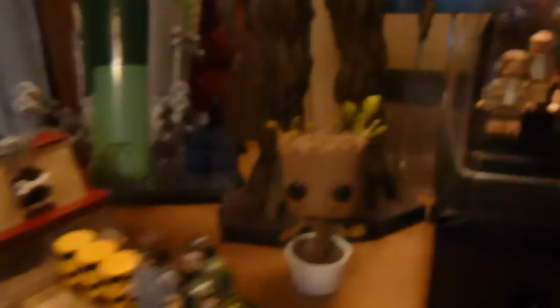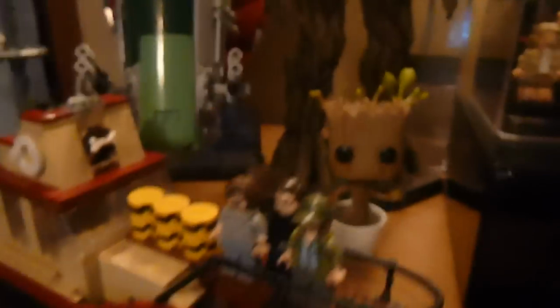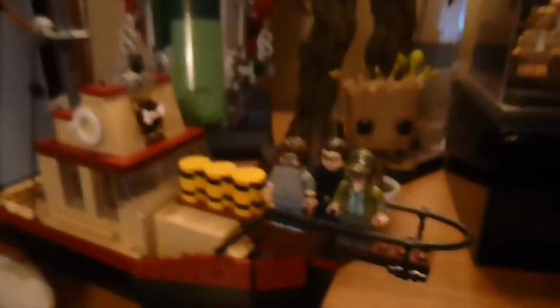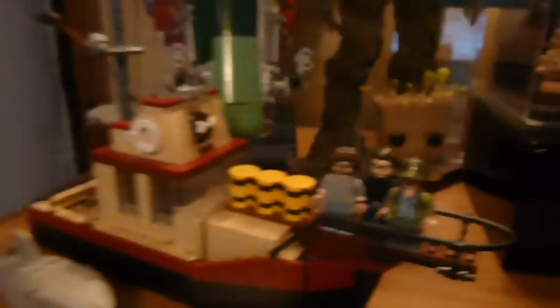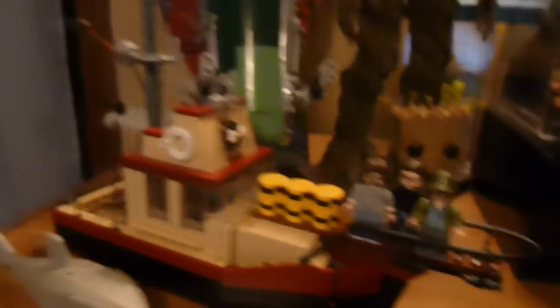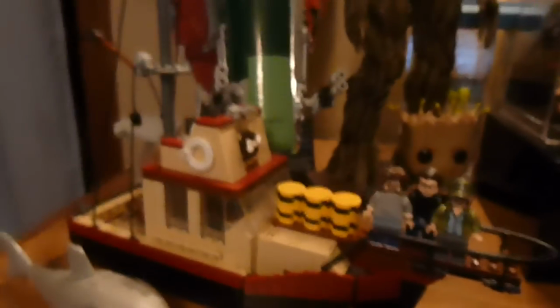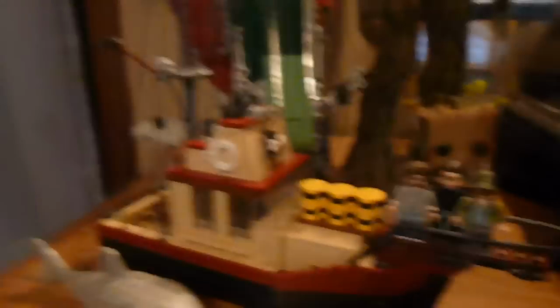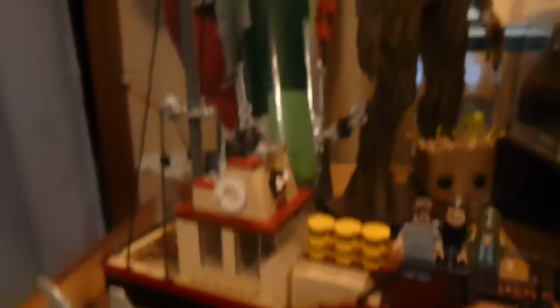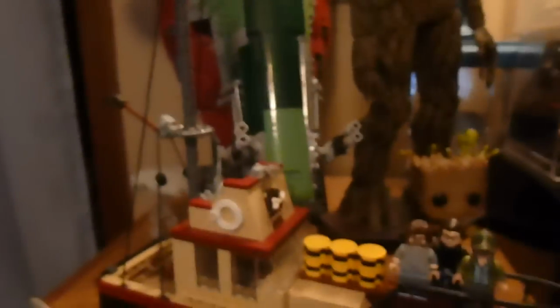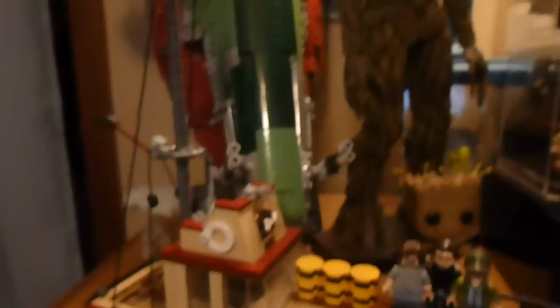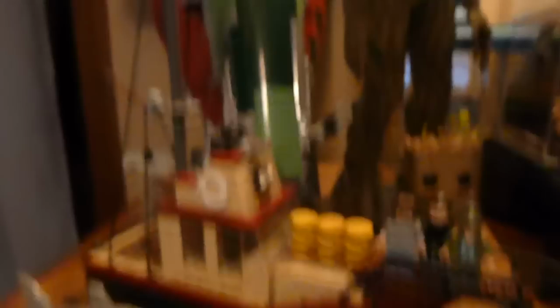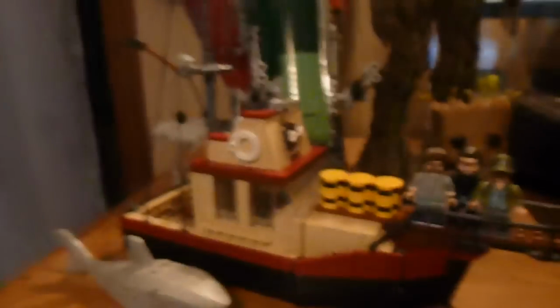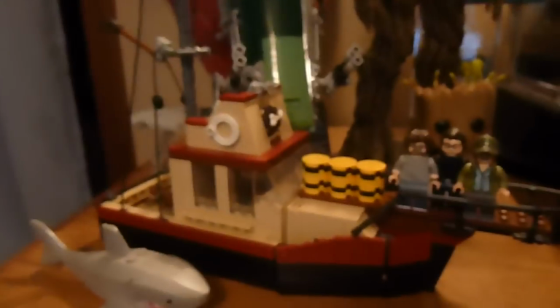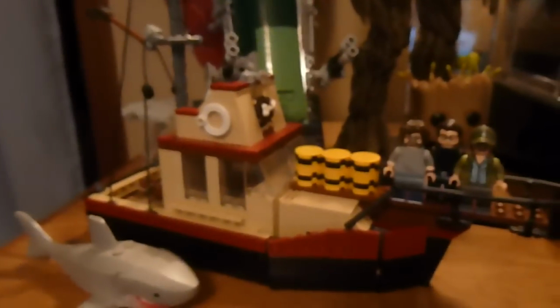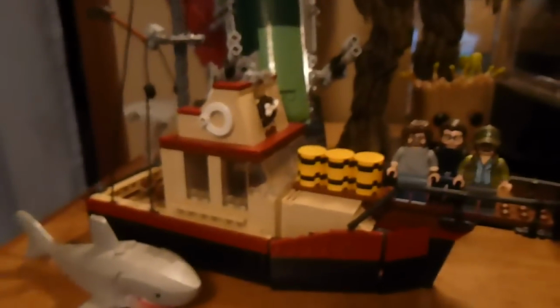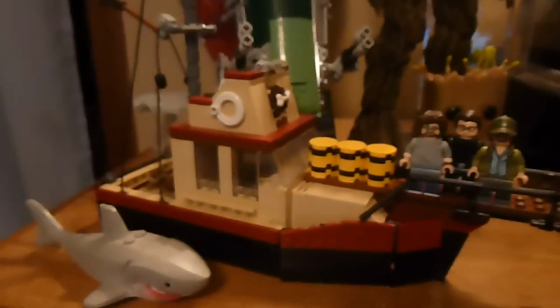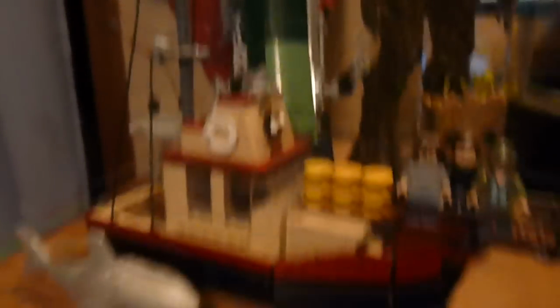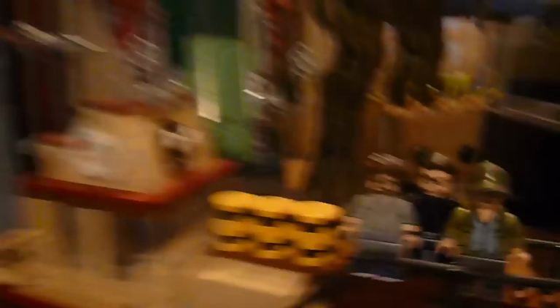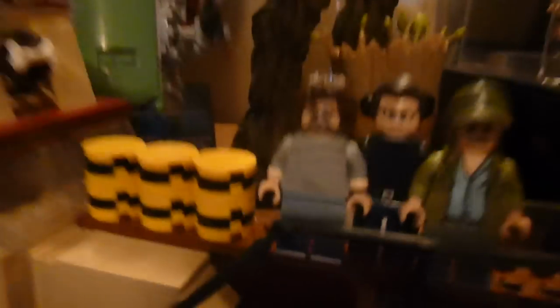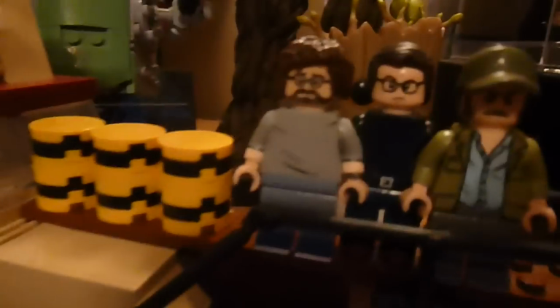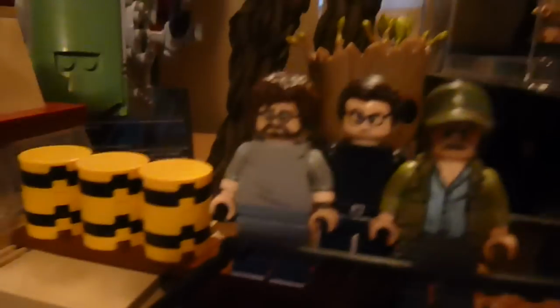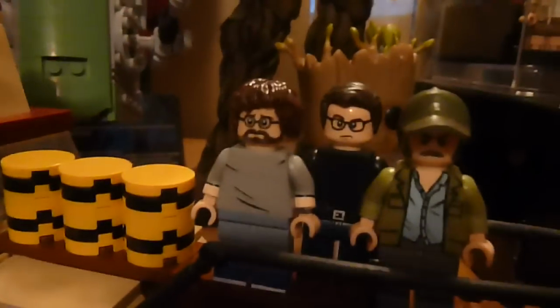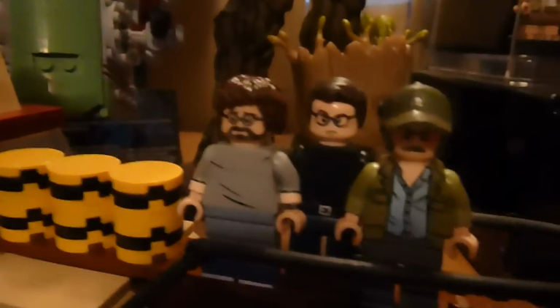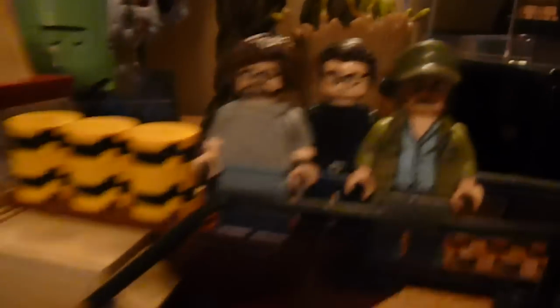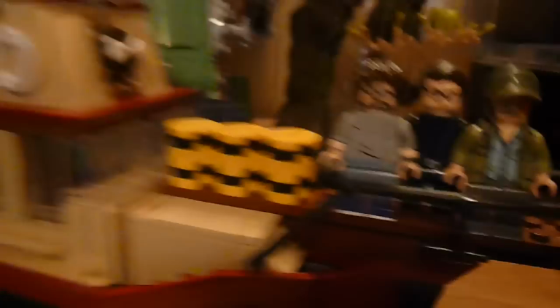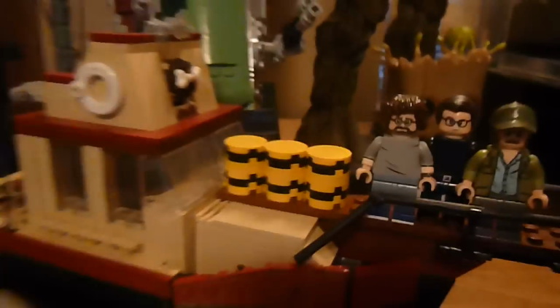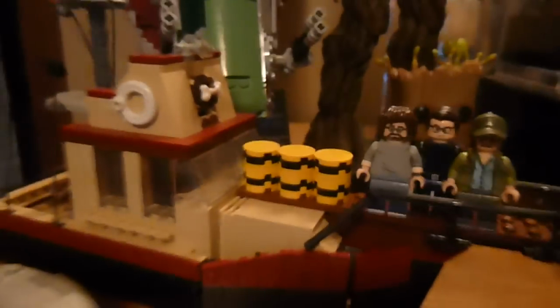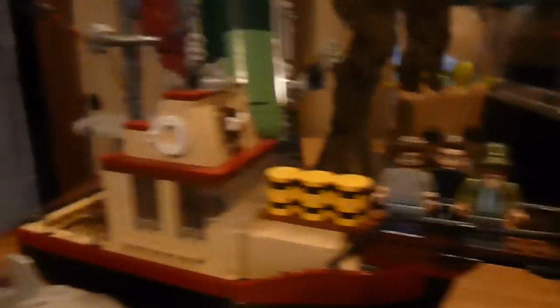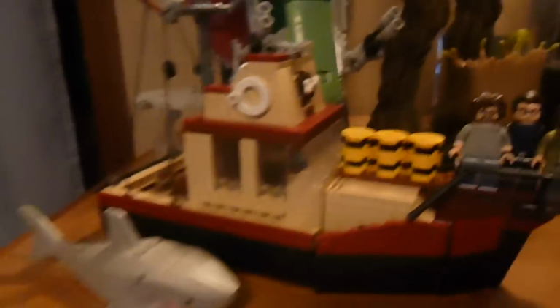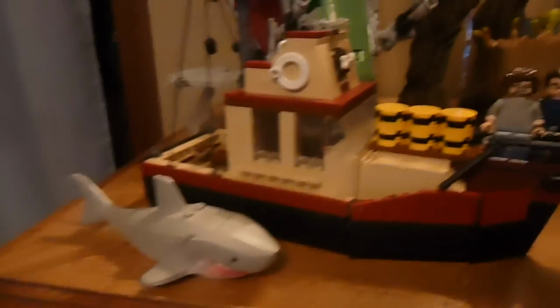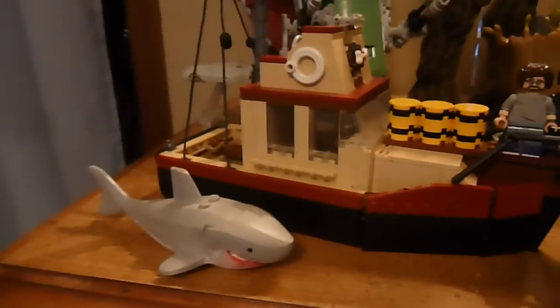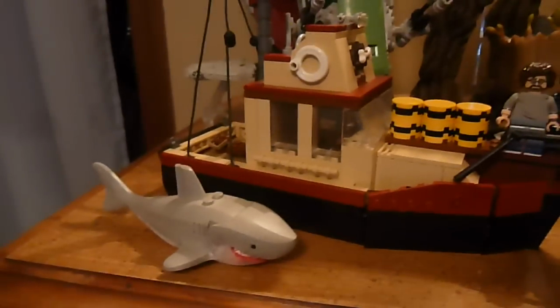I also have my new Jaws boat. I don't know if I showed this before, but it's here now and that's where the Jaws minifigures are. So there's the shark.